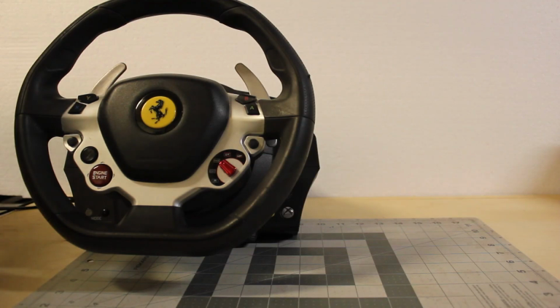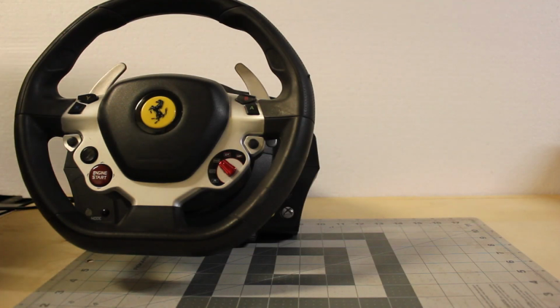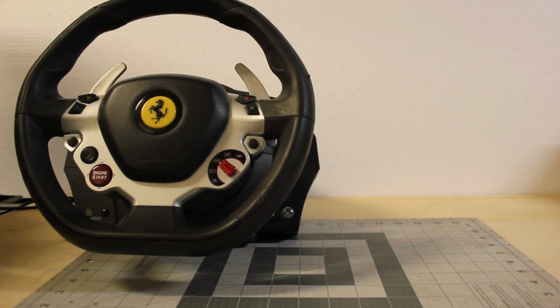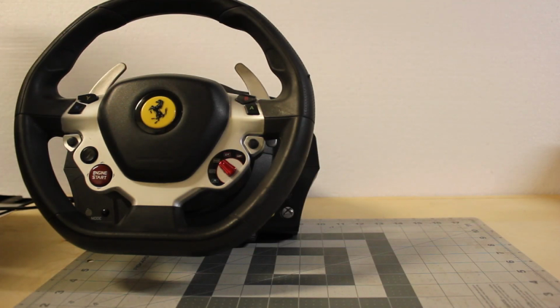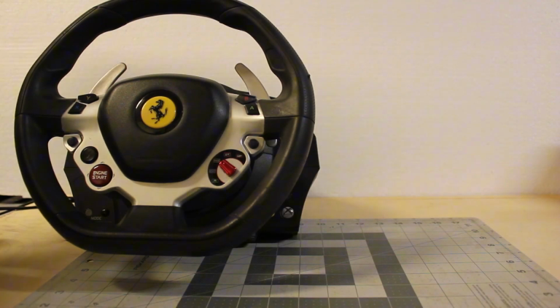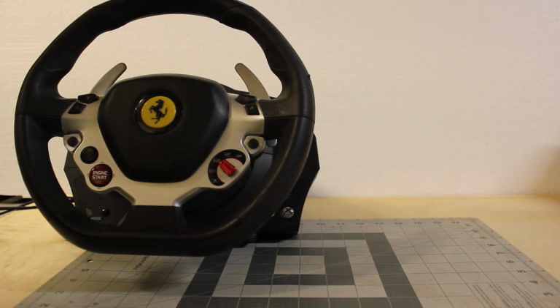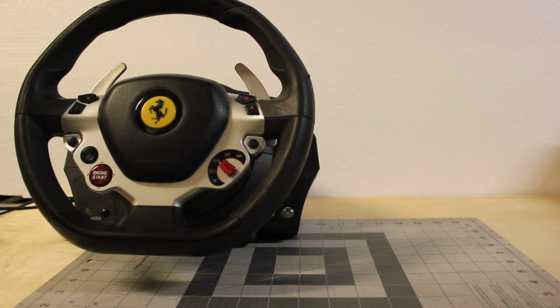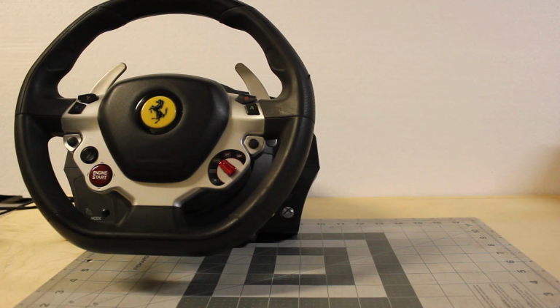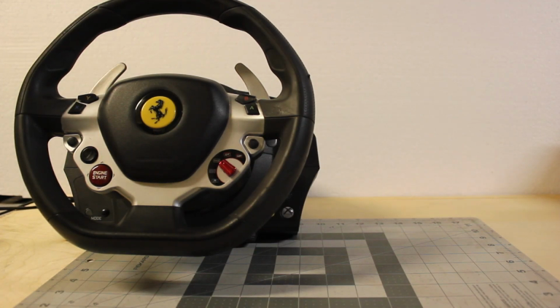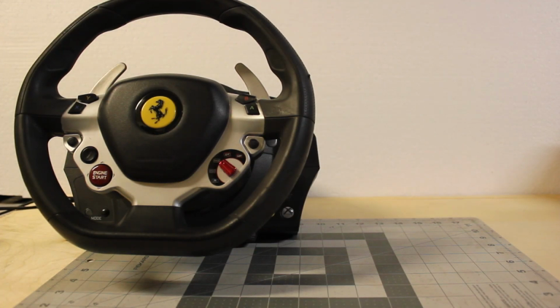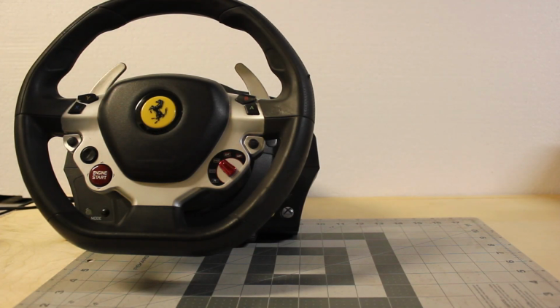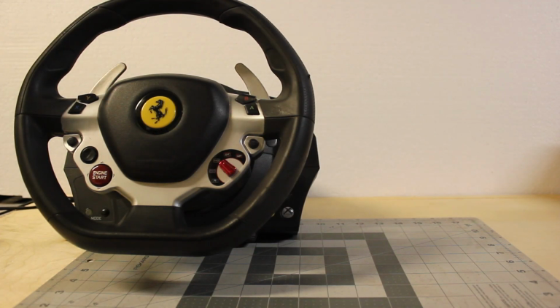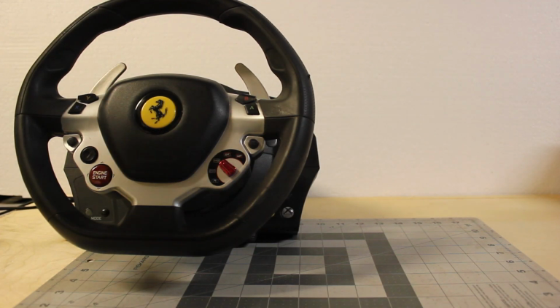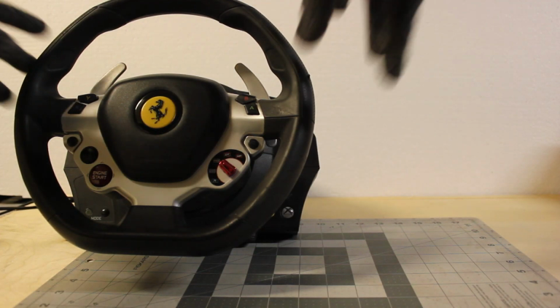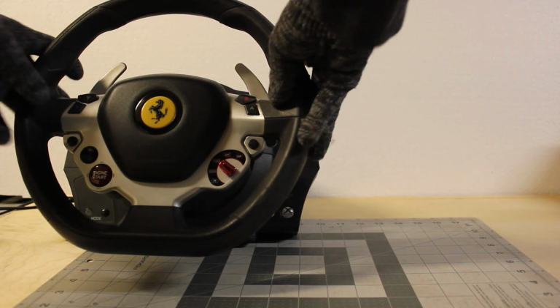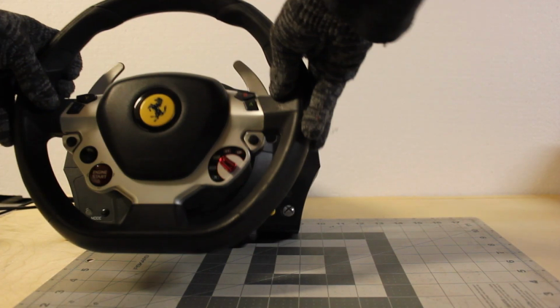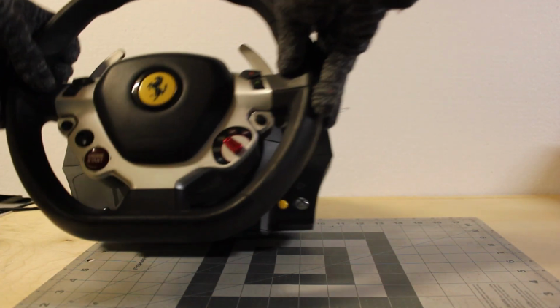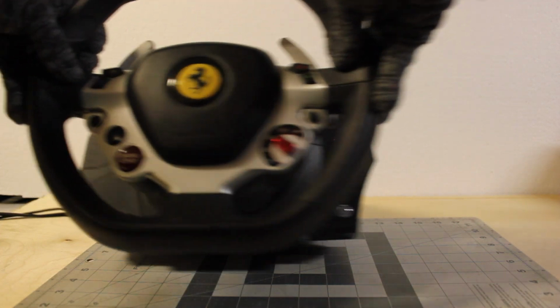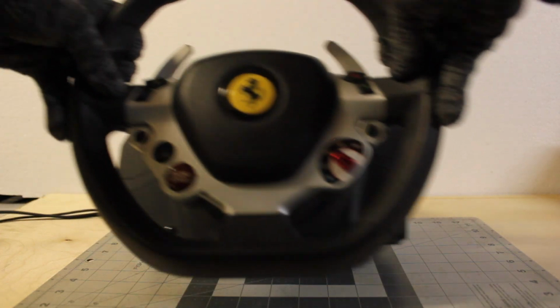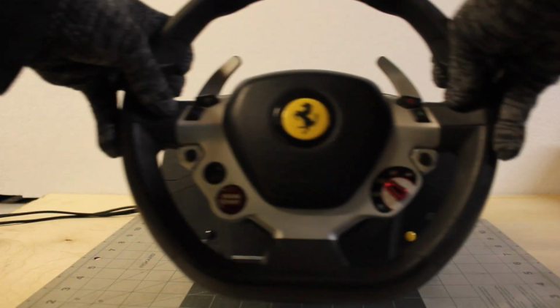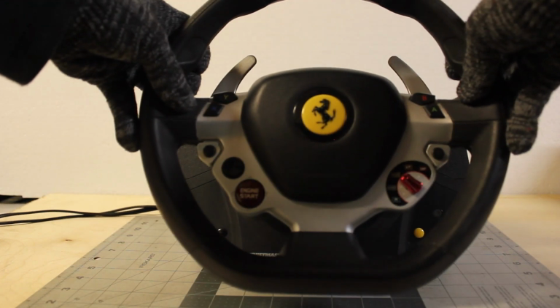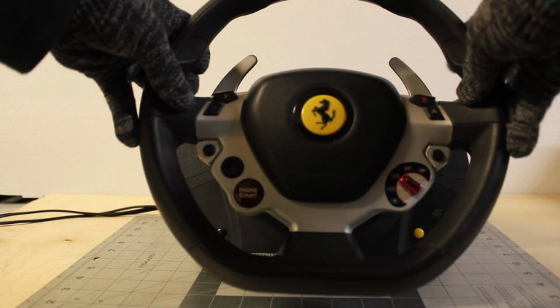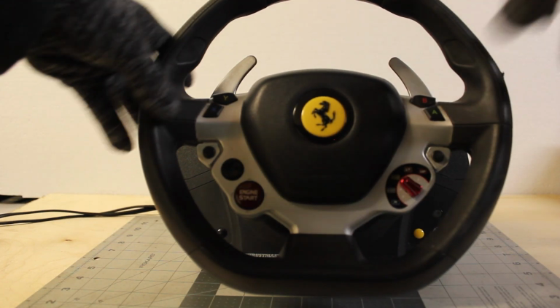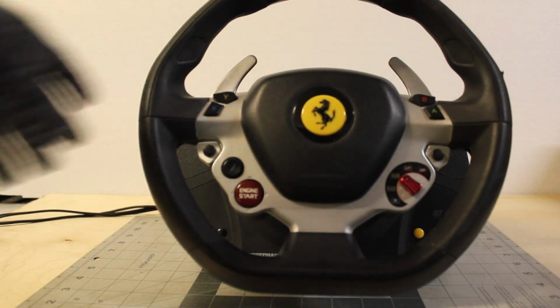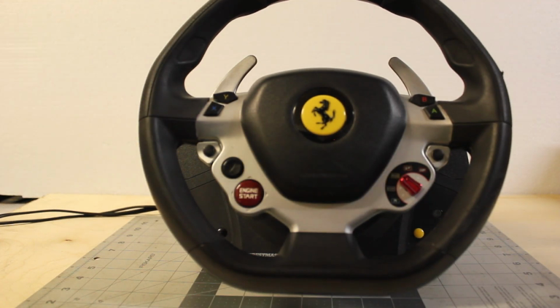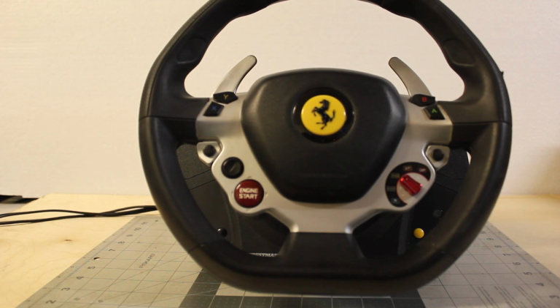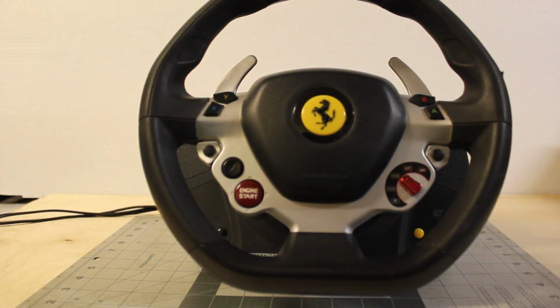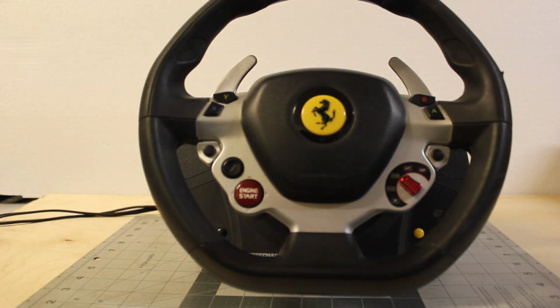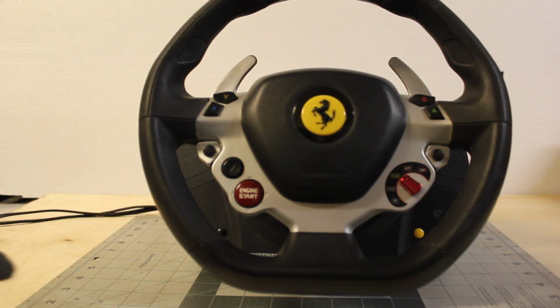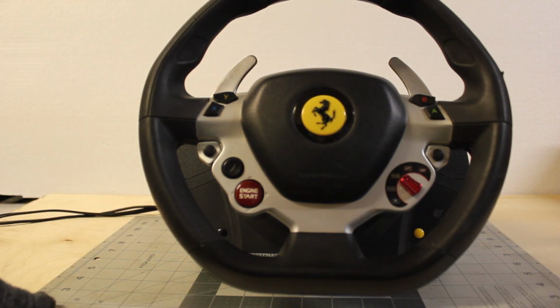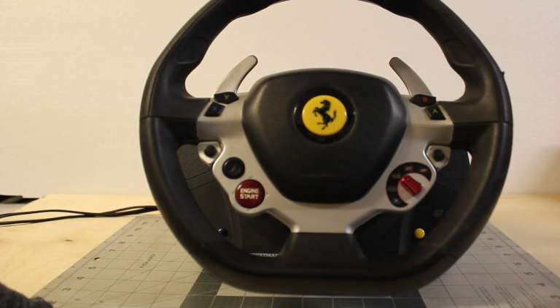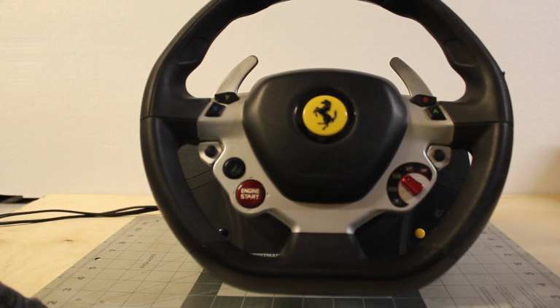We'll check out the steering wheel, the pedals, and every little part that makes it work. Let's open it up and see how it all comes together.